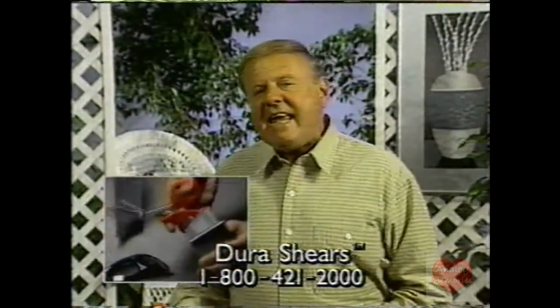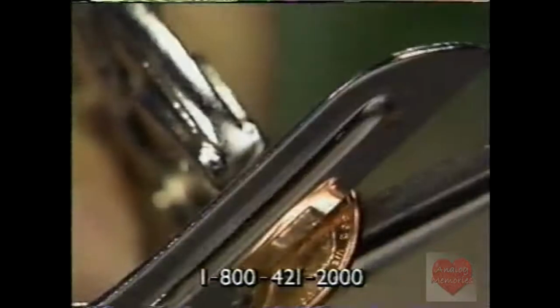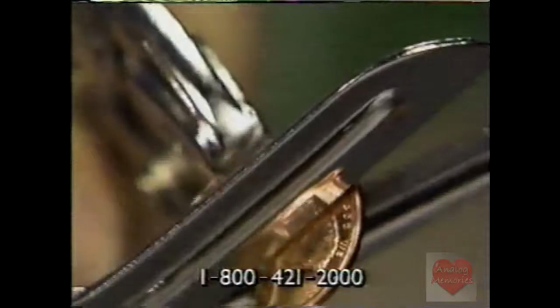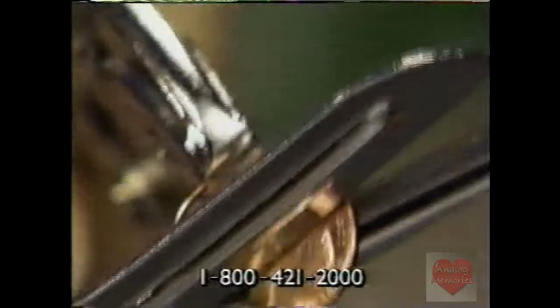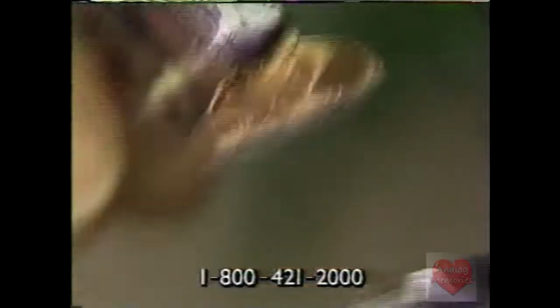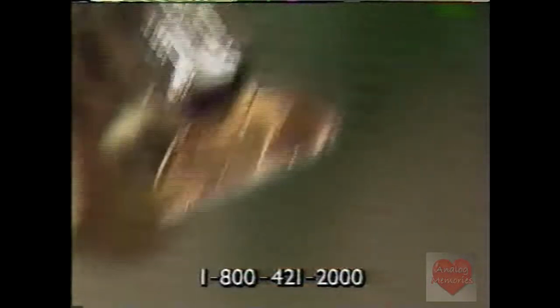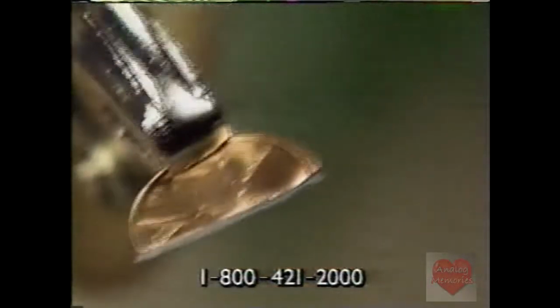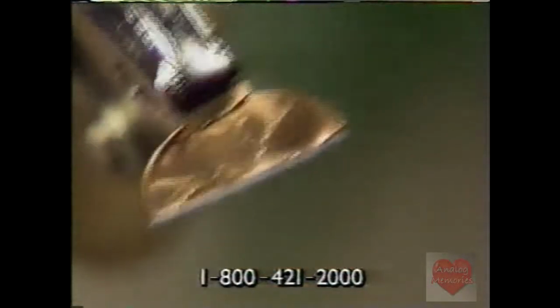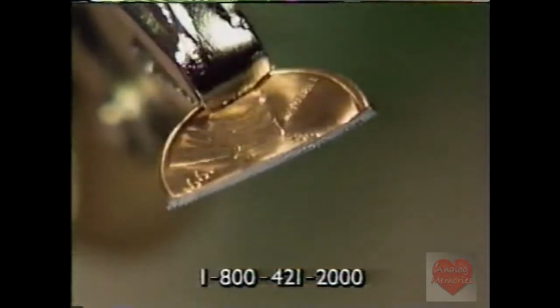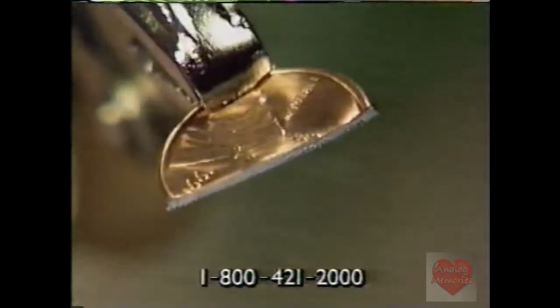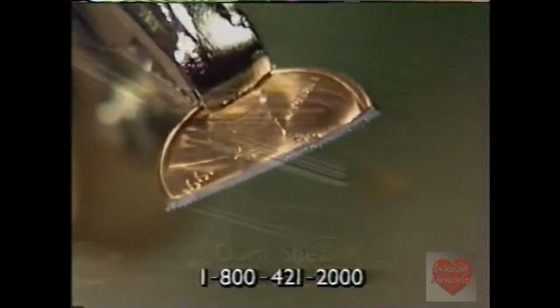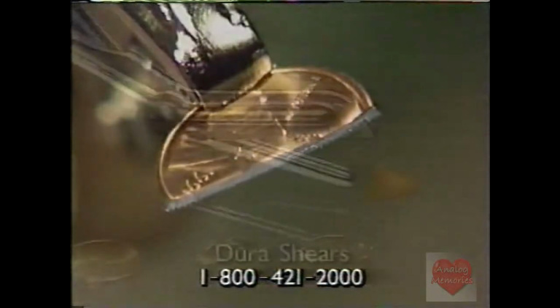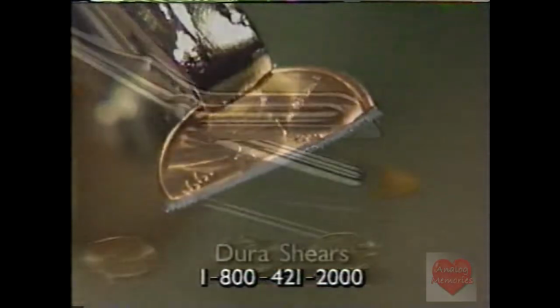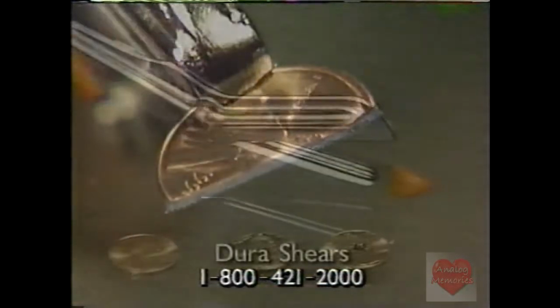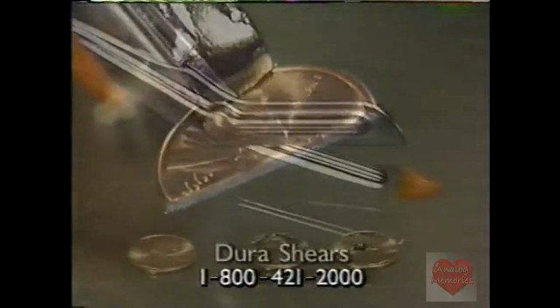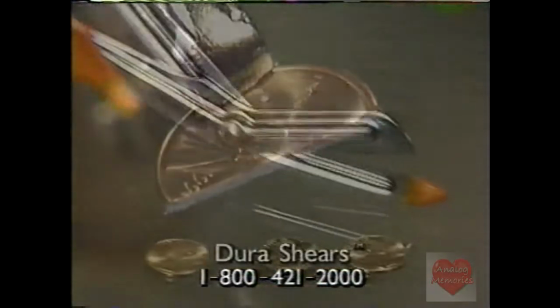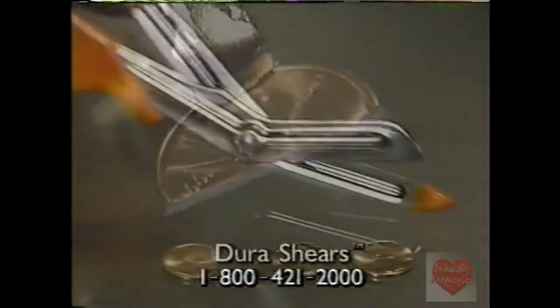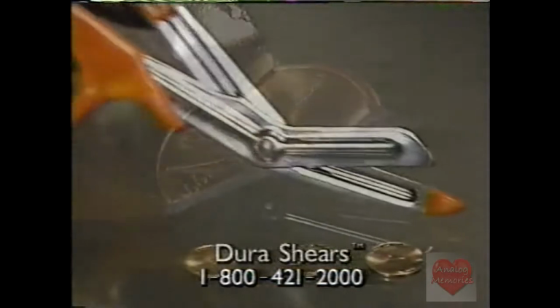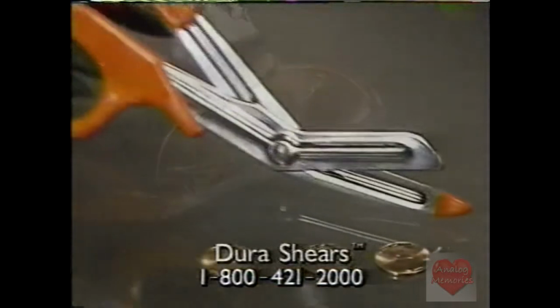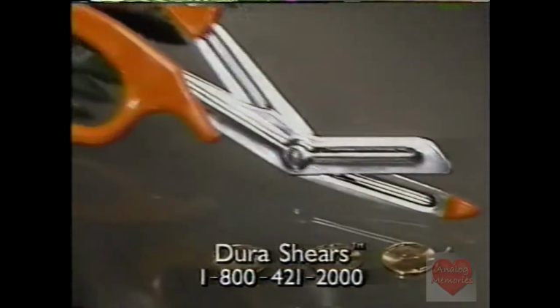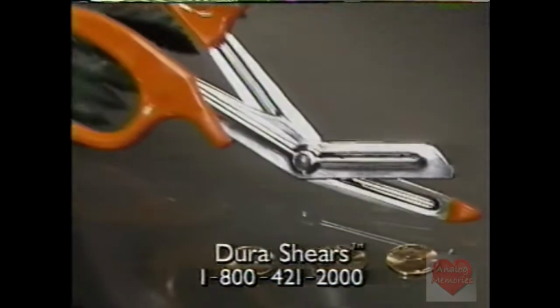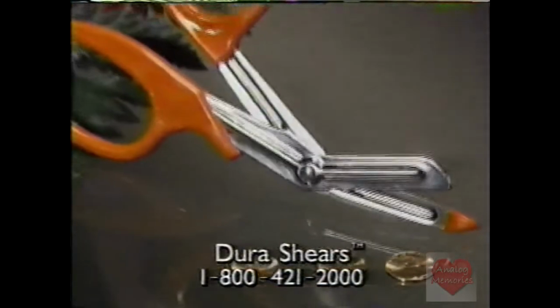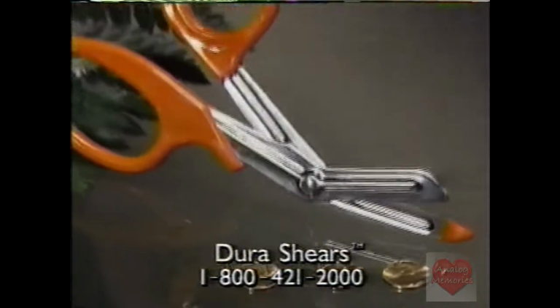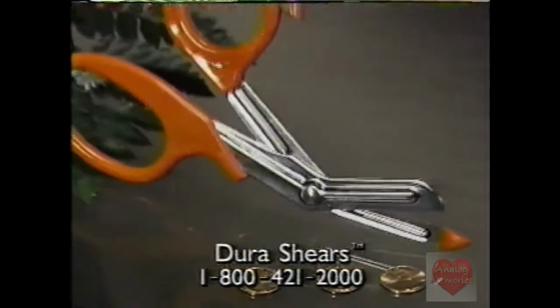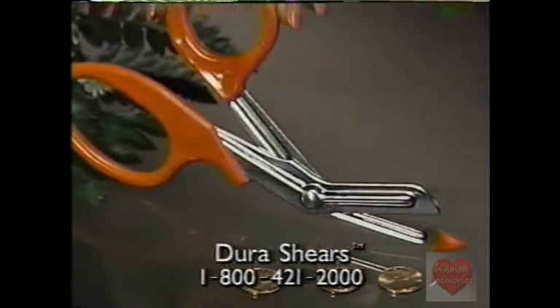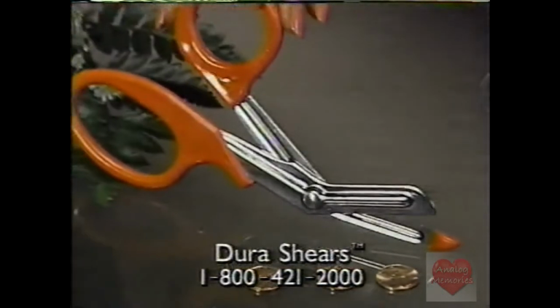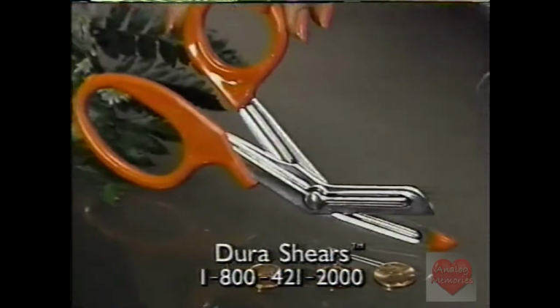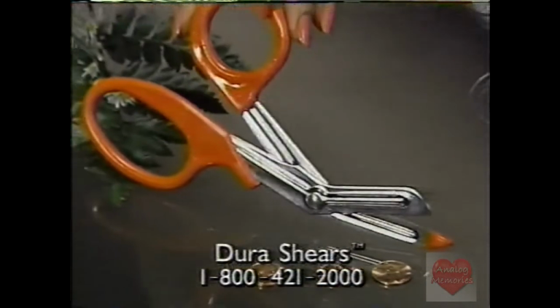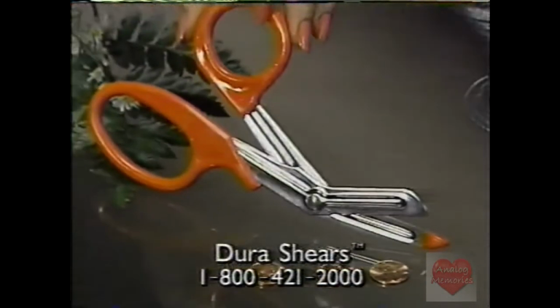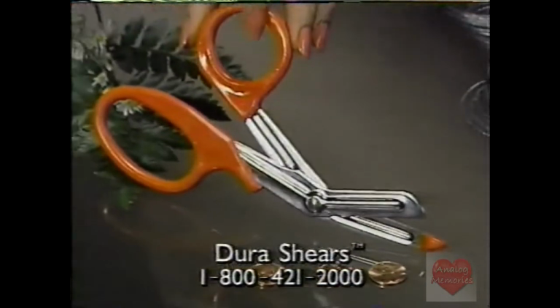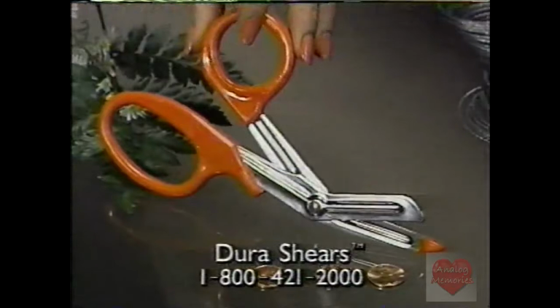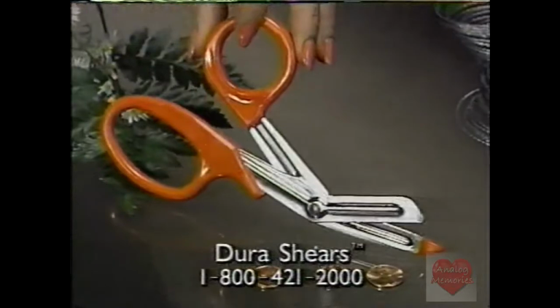In fact, Dura Shears will be the last pair of scissors you will ever buy. Accept no substitute.